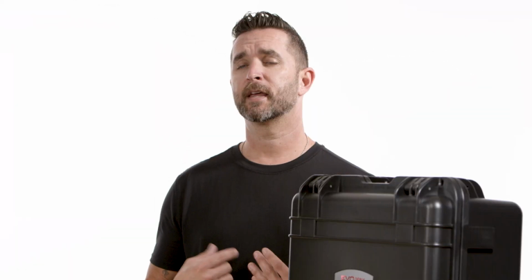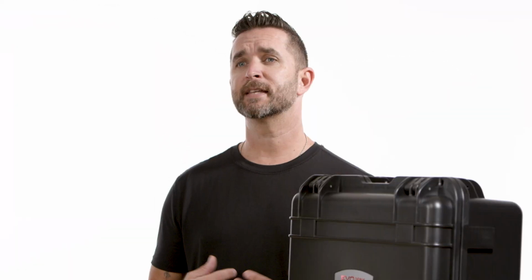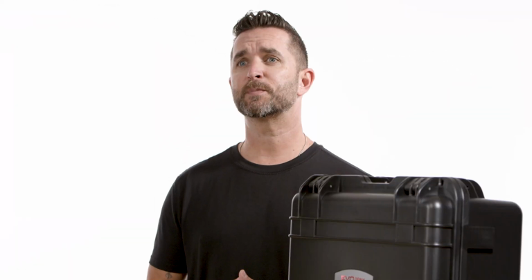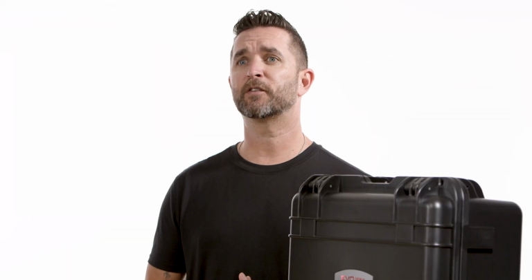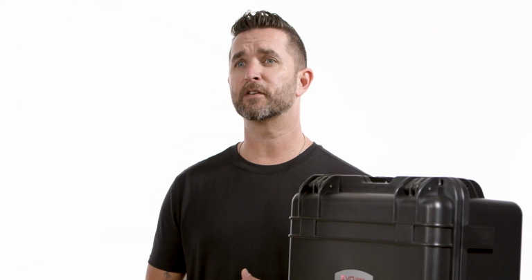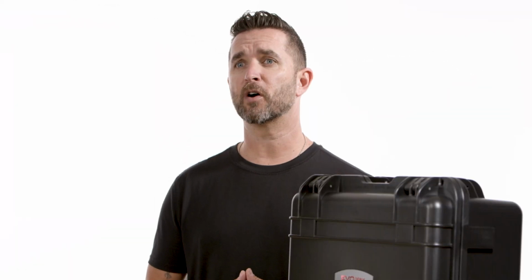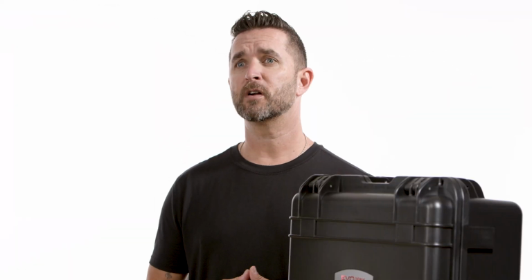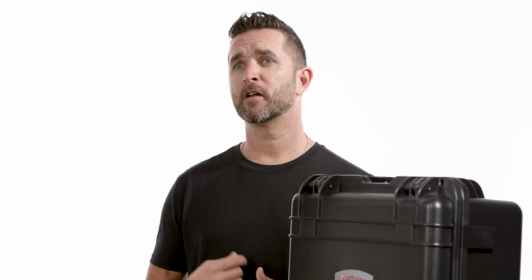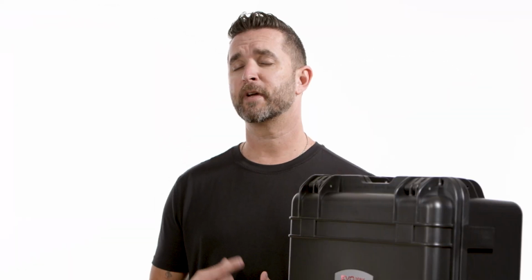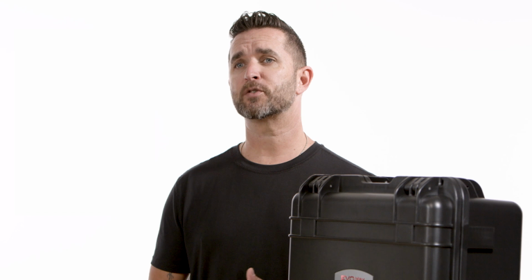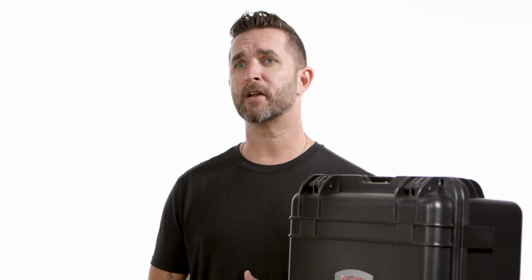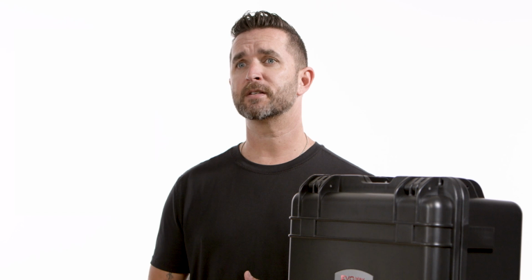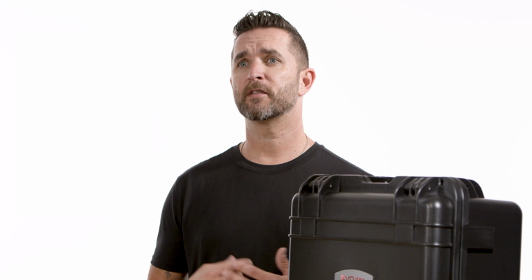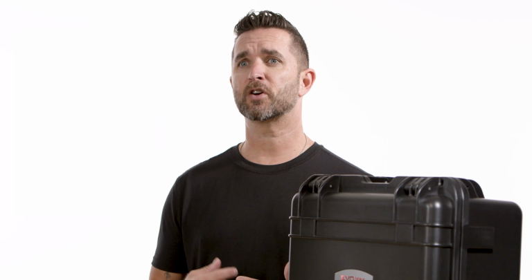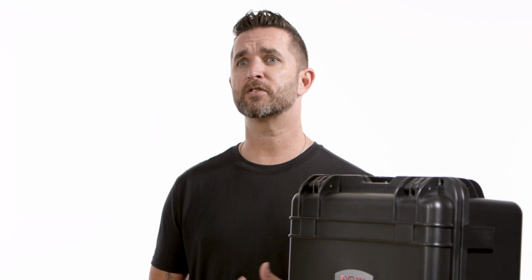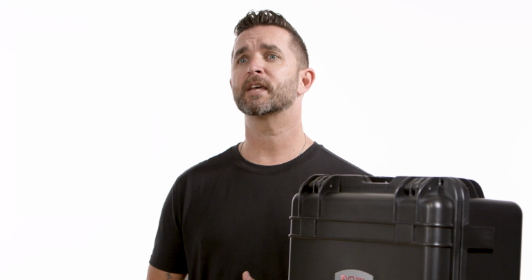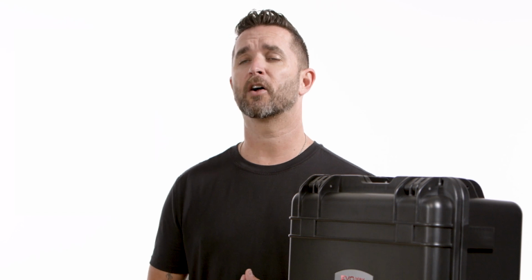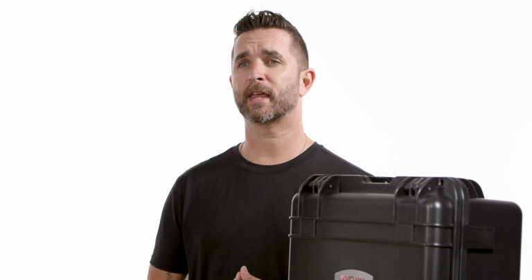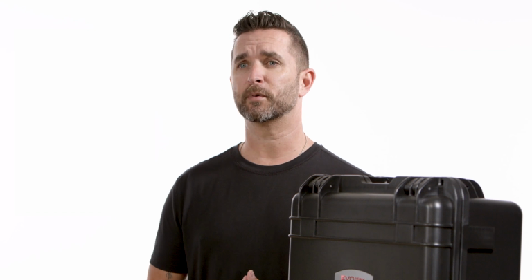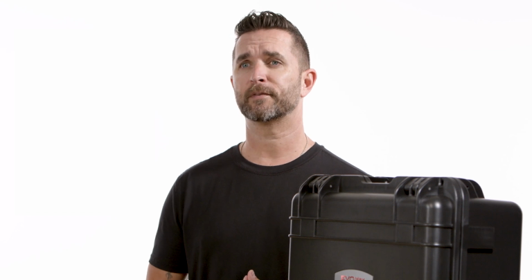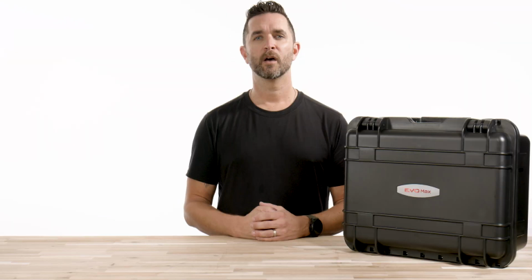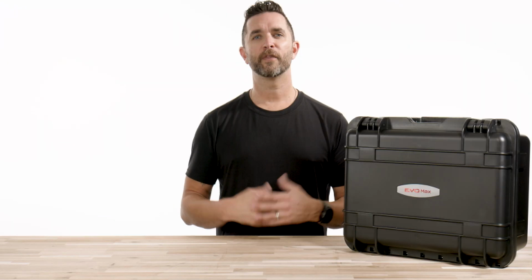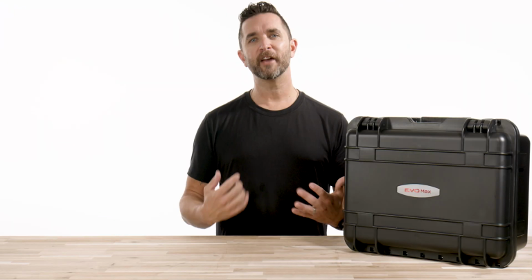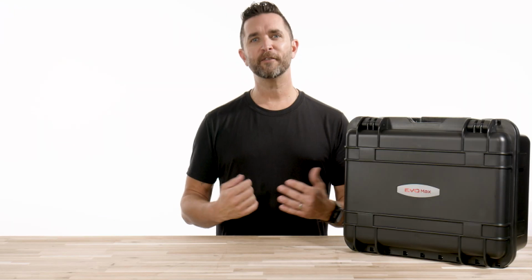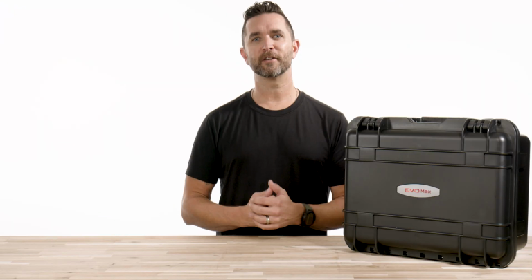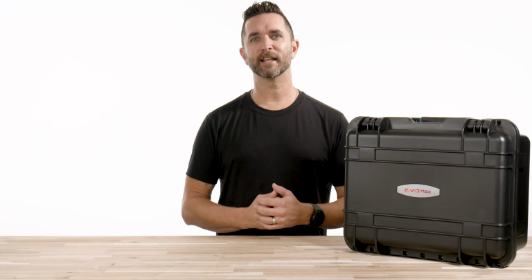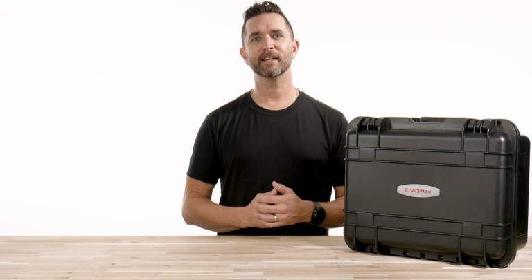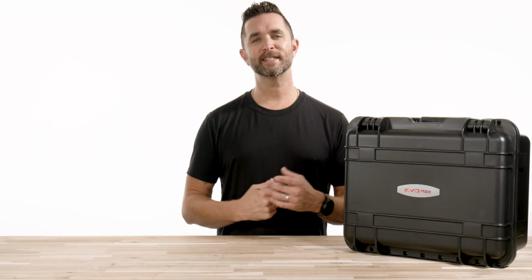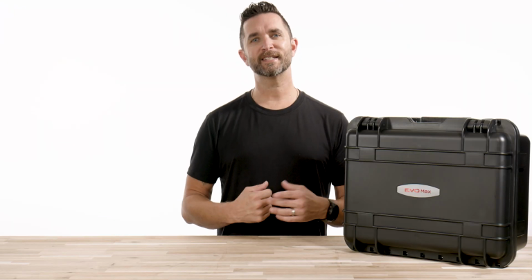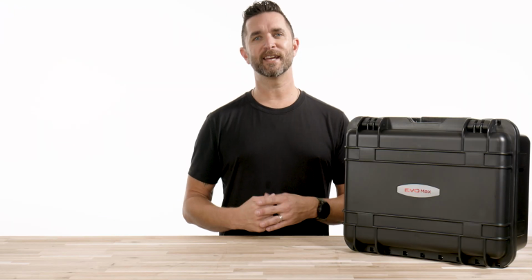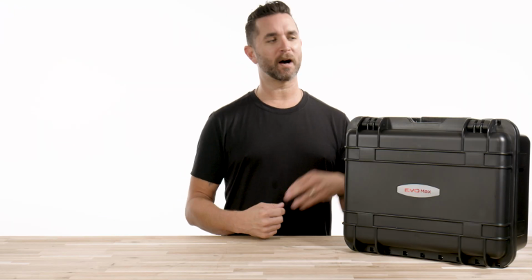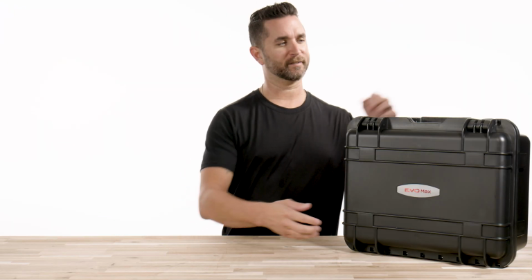The case has space for the drone, three extra batteries, the chargers, and all the cables. Without any further delay, let's get to the unboxing.